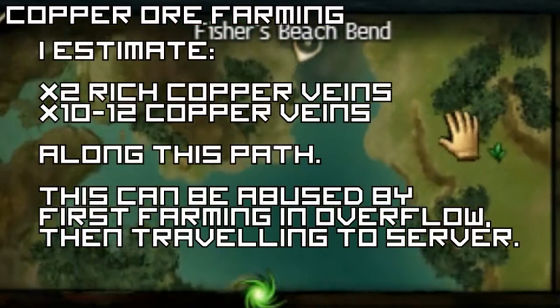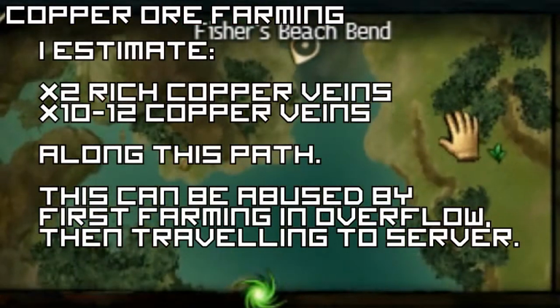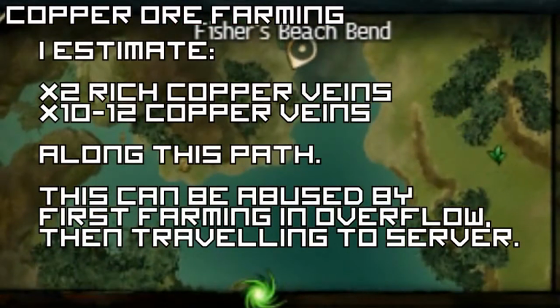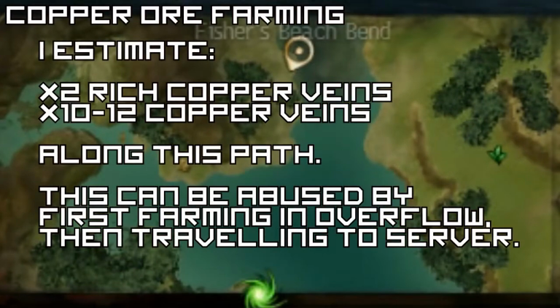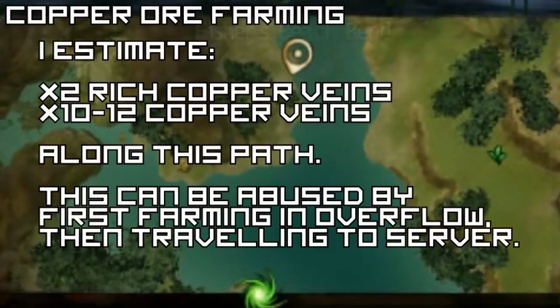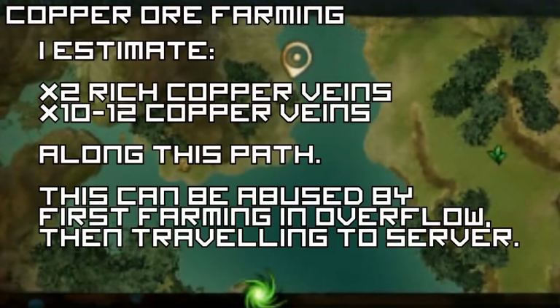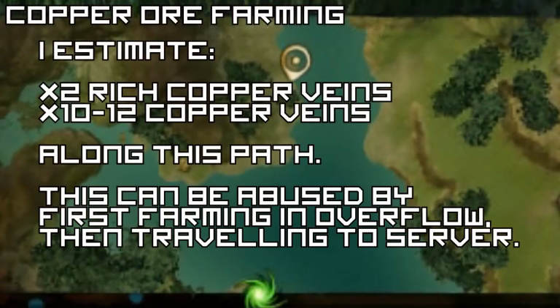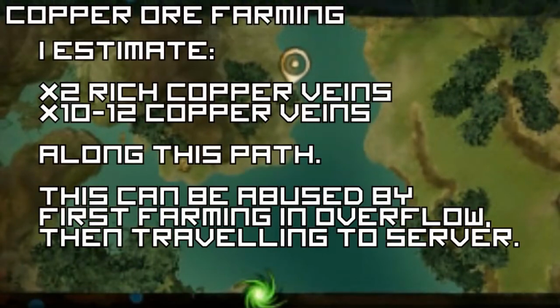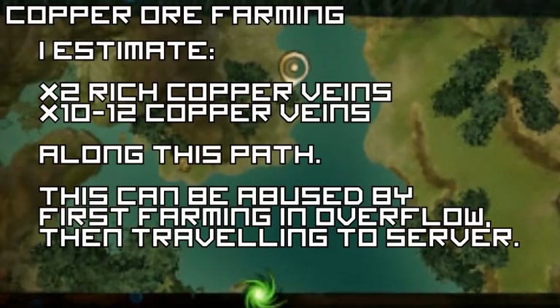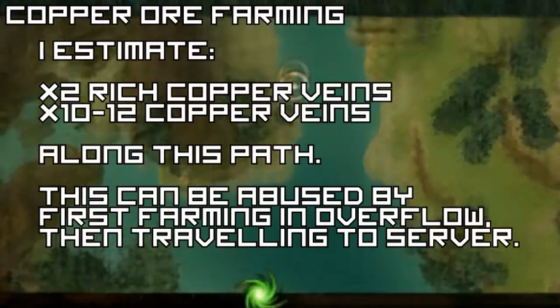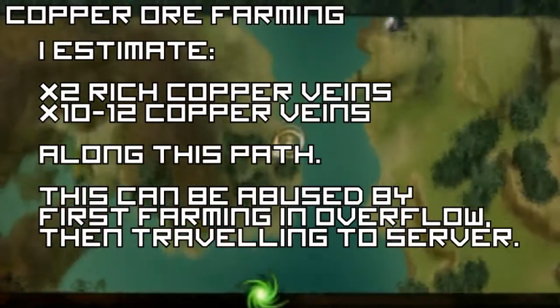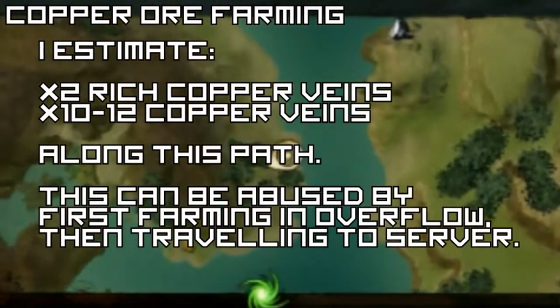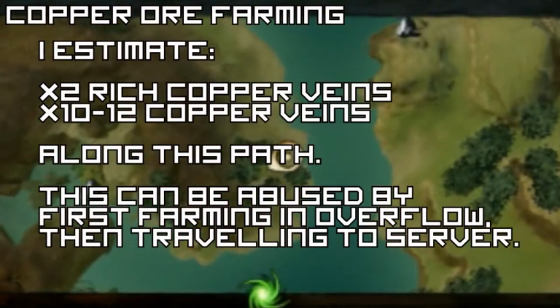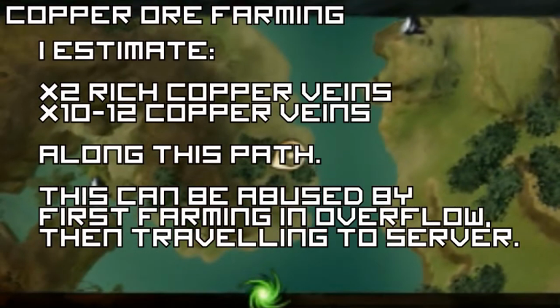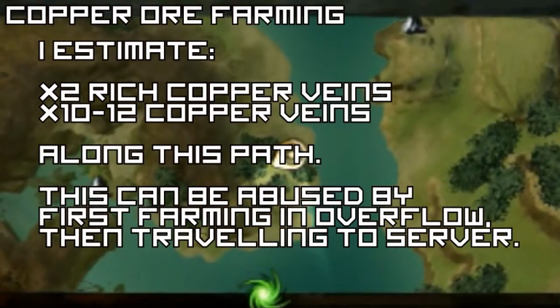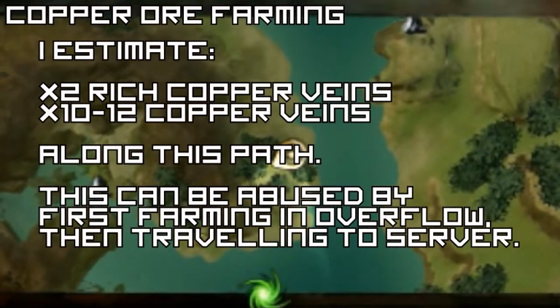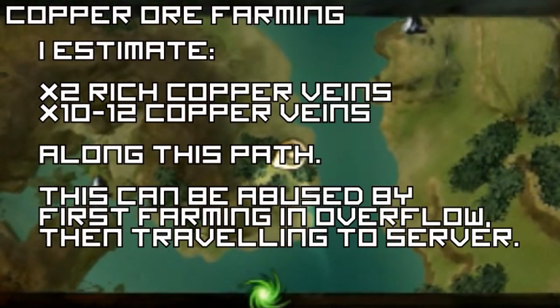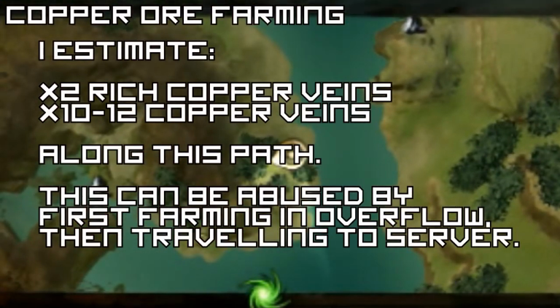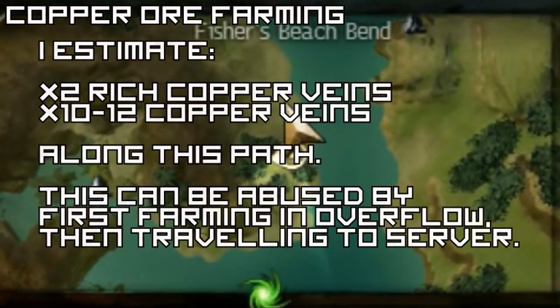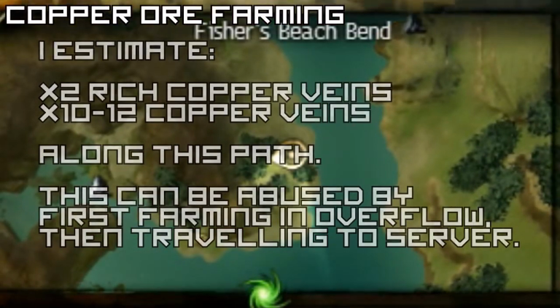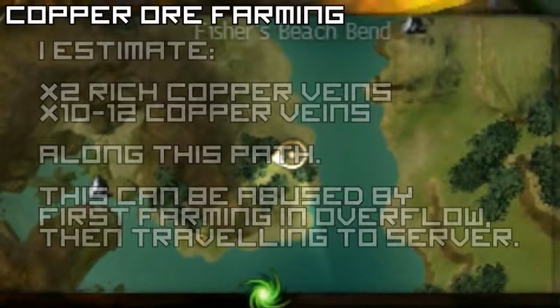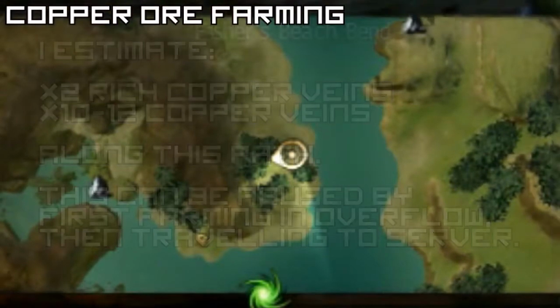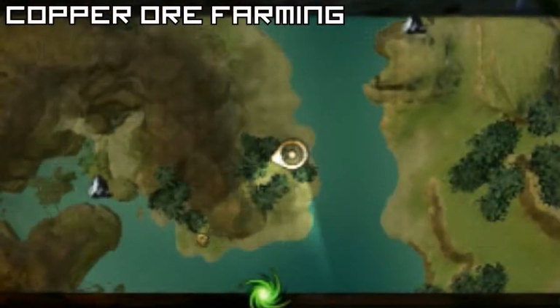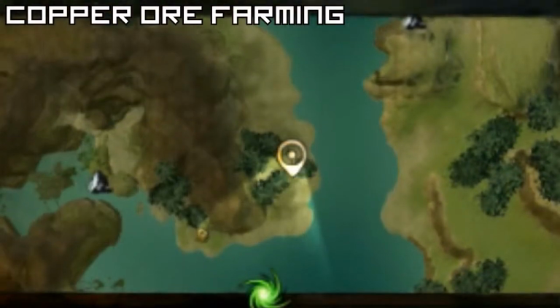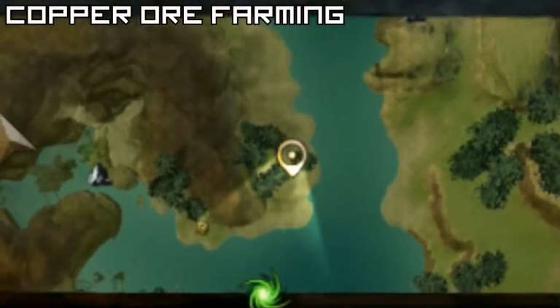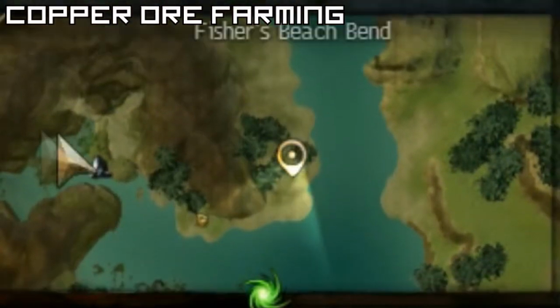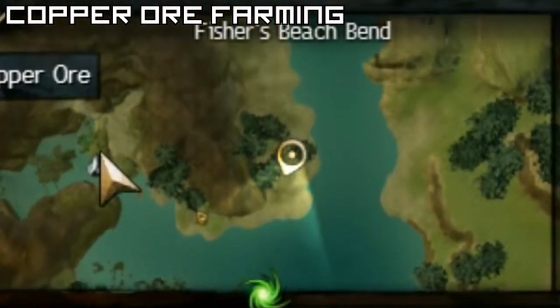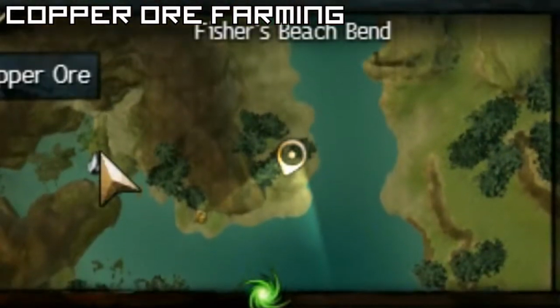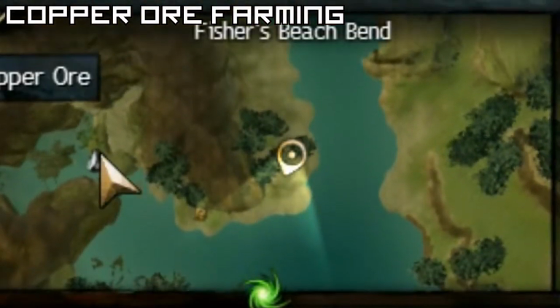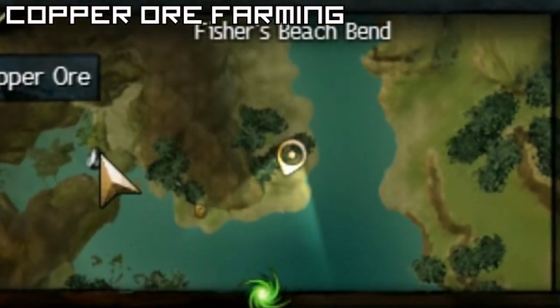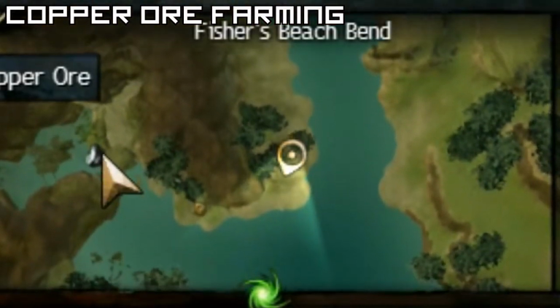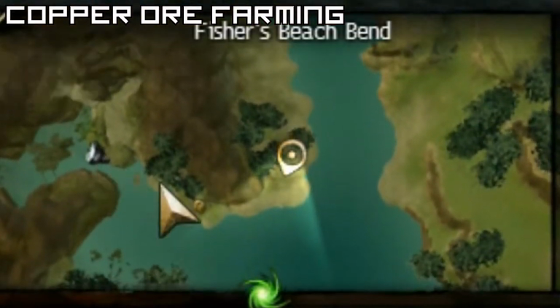You can abuse this by using the overflow if it happens, because this is a starting area for the Asura.